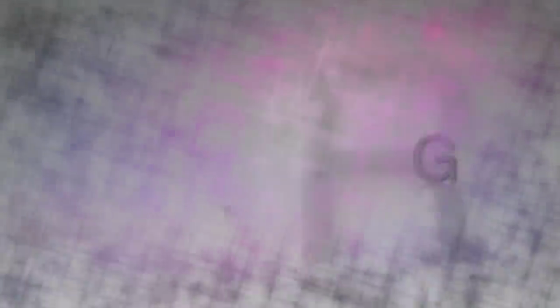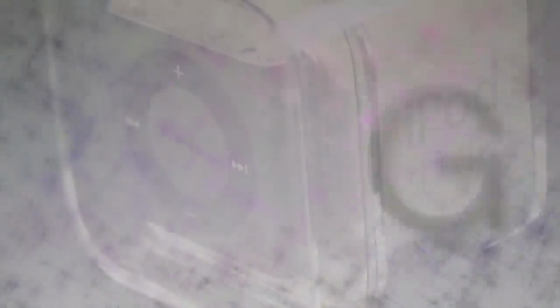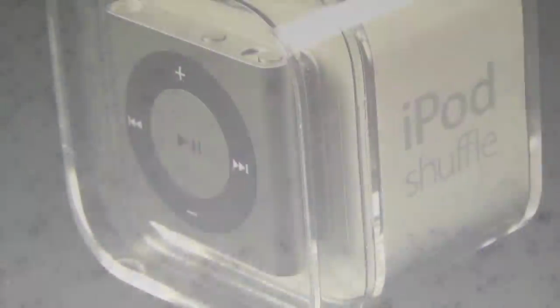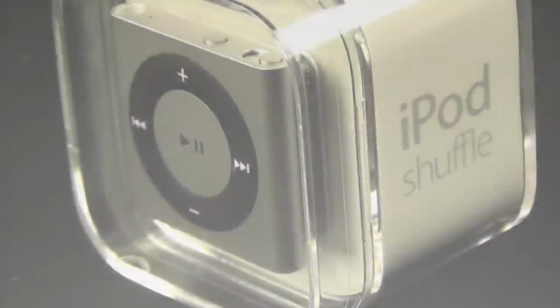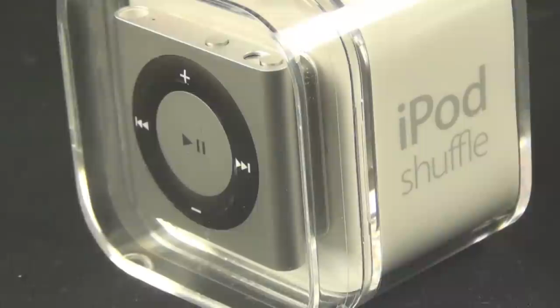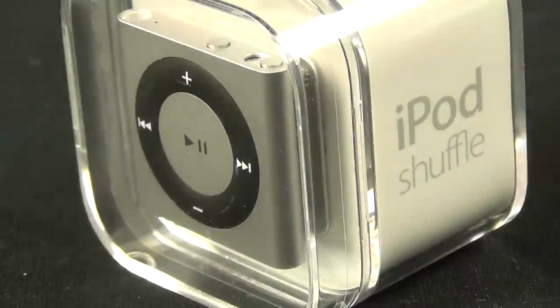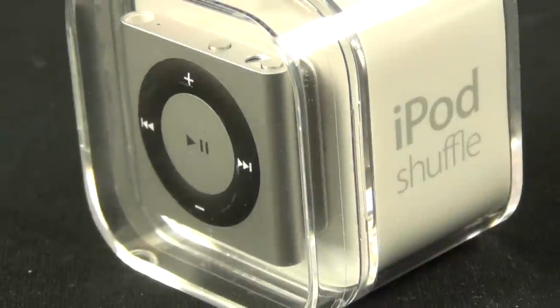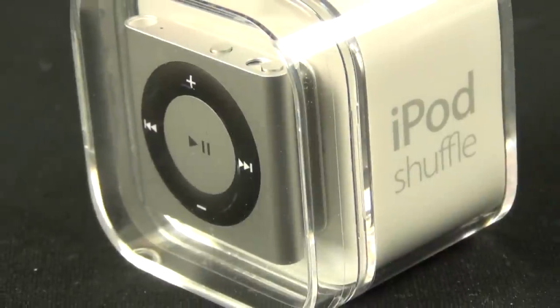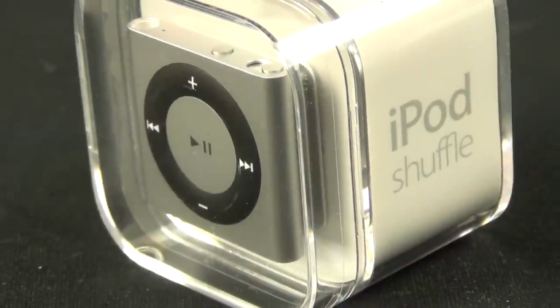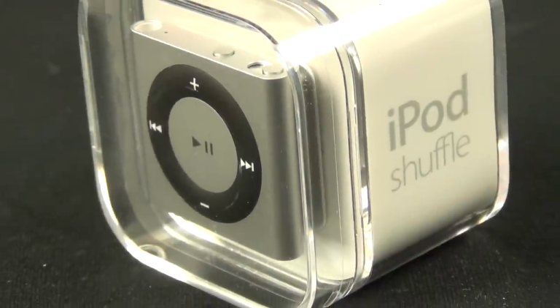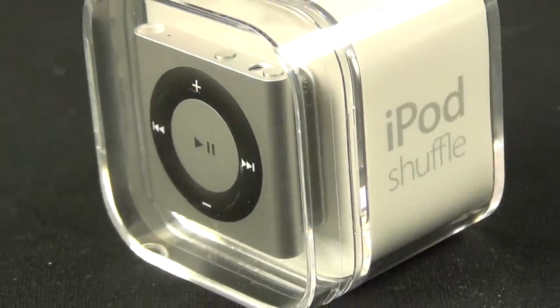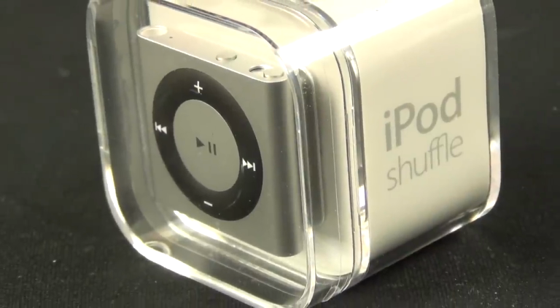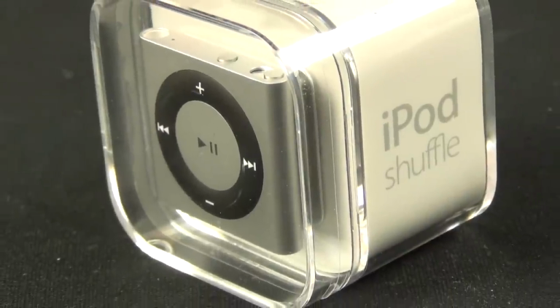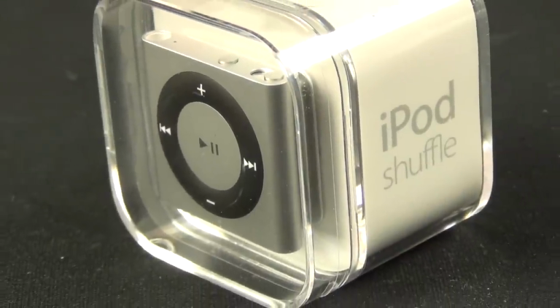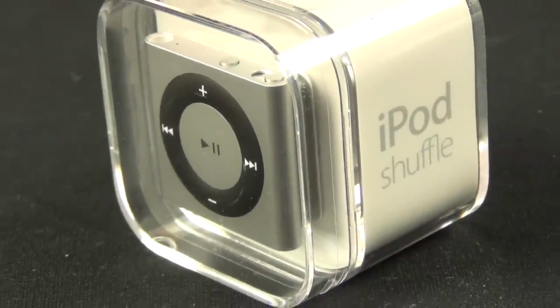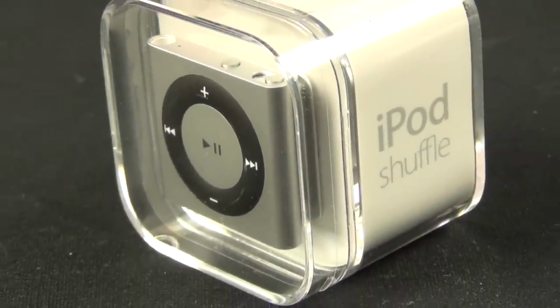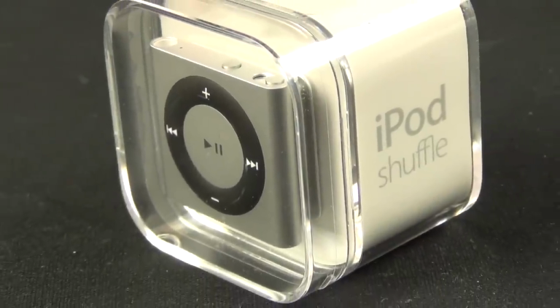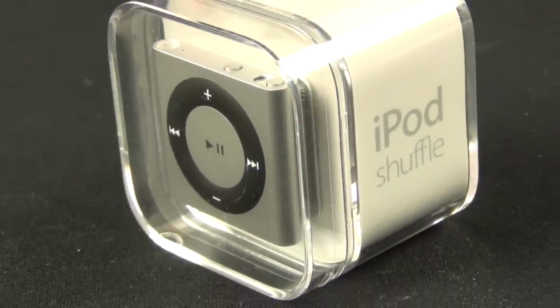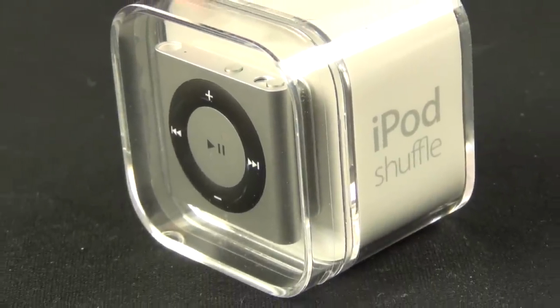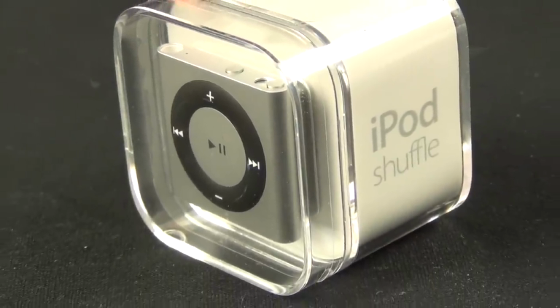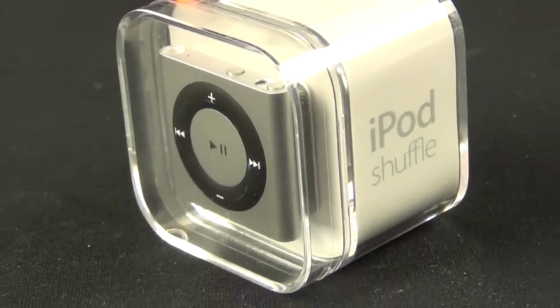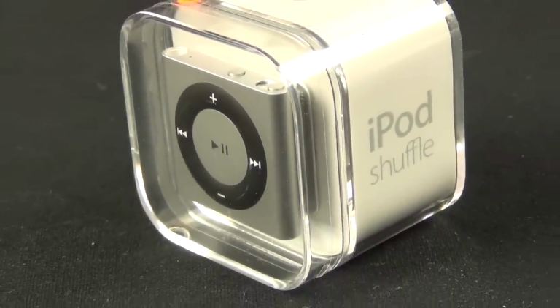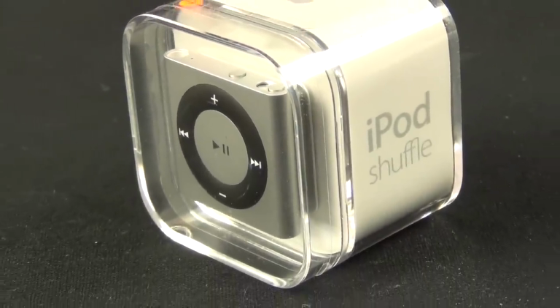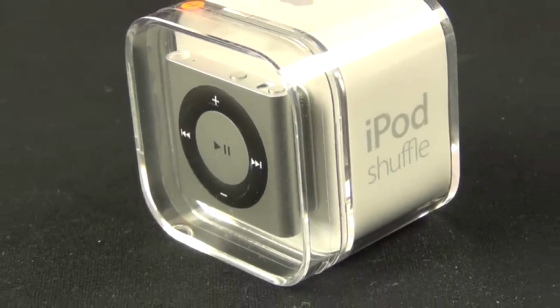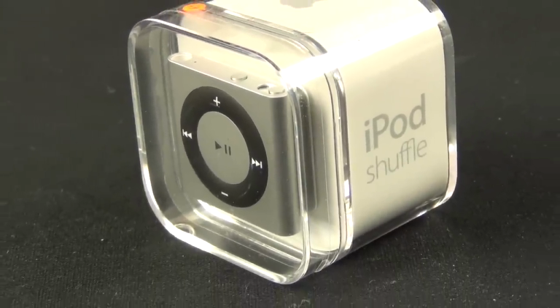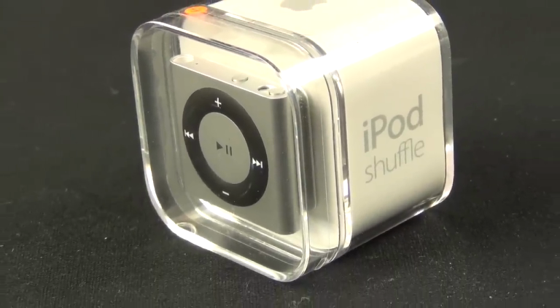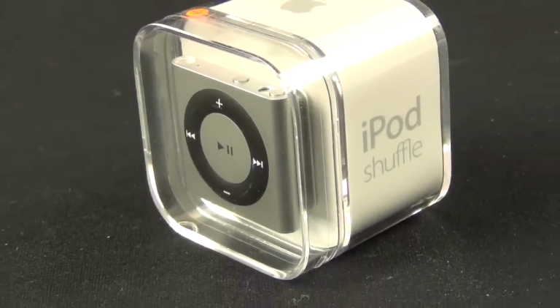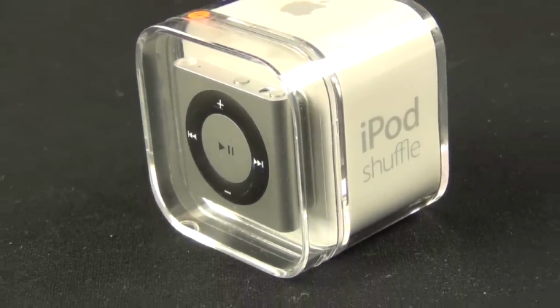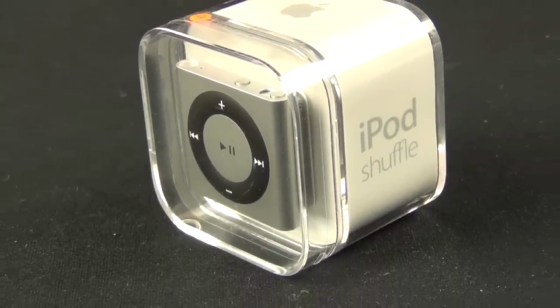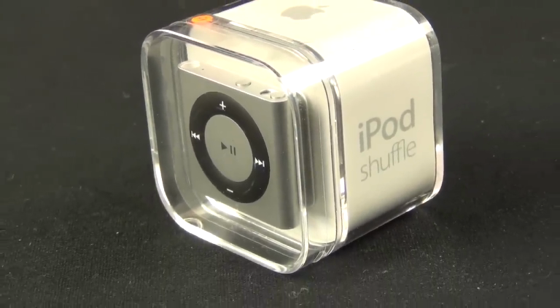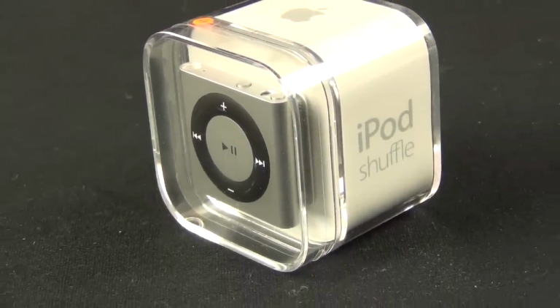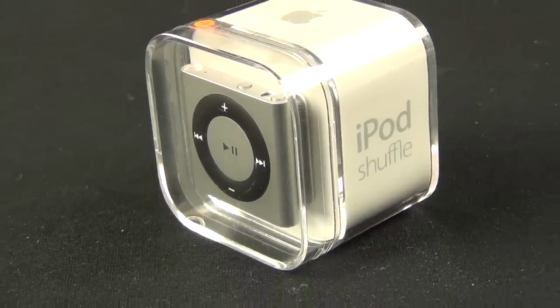Hey guys, Mike here, the Detroit Borg, with a quick review of the updated iPod Shuffle for 2012.